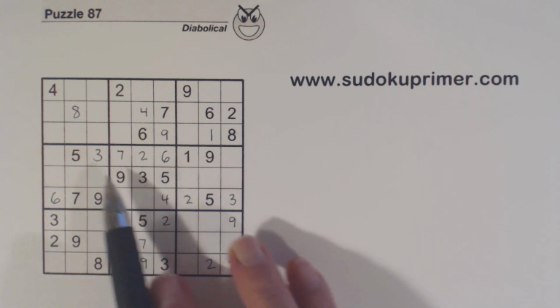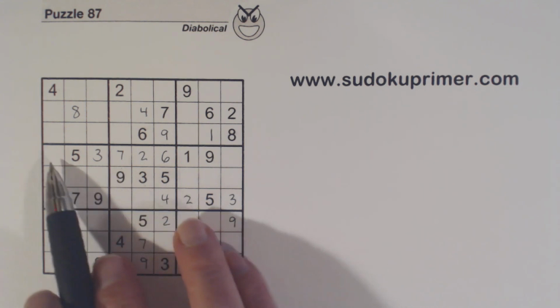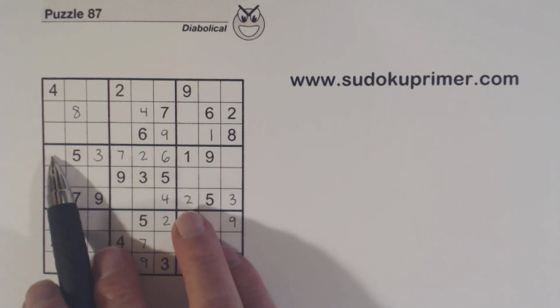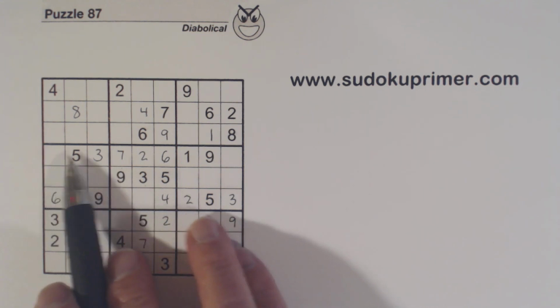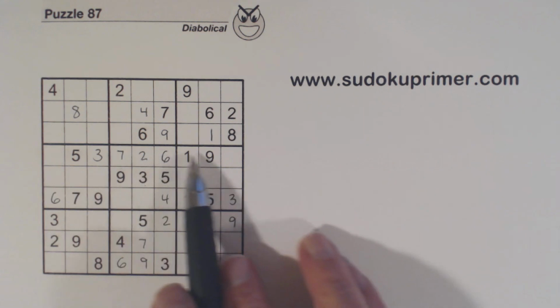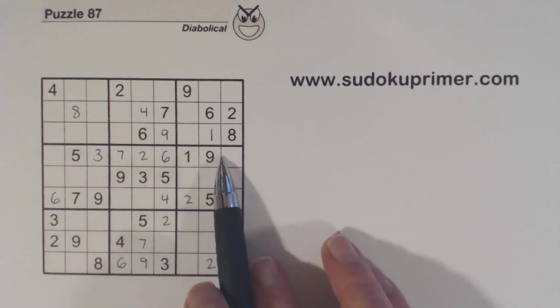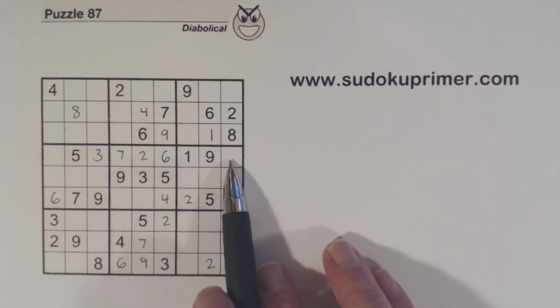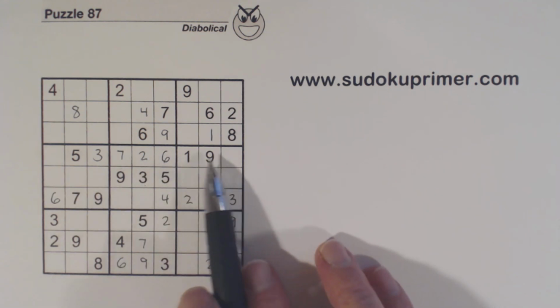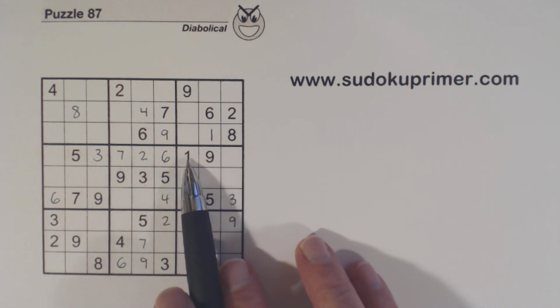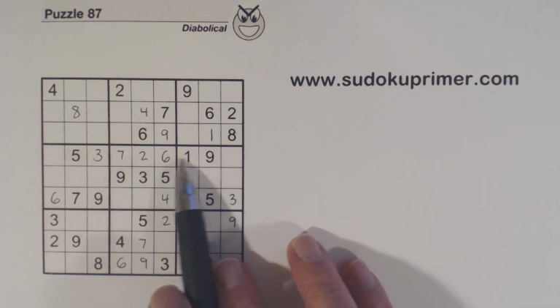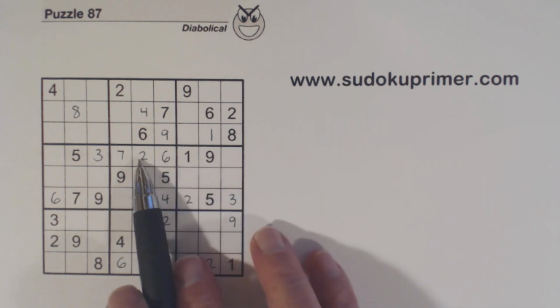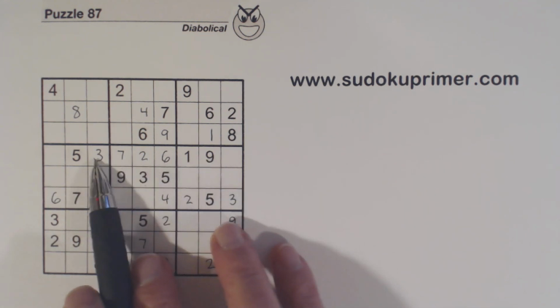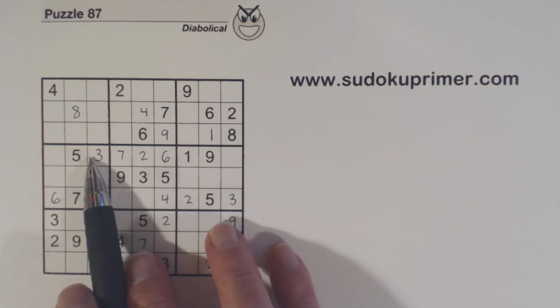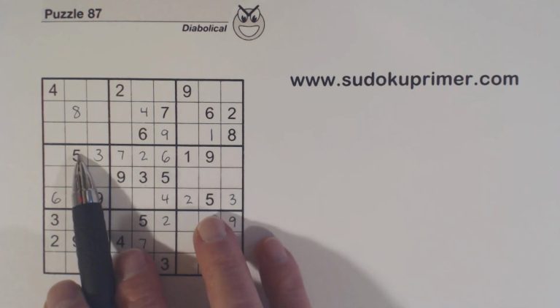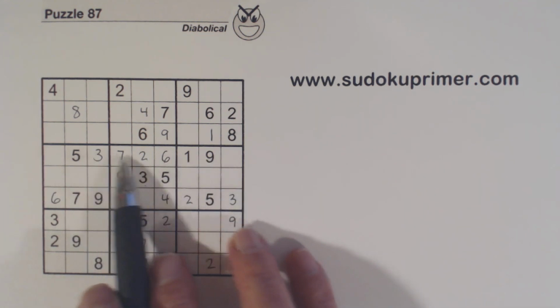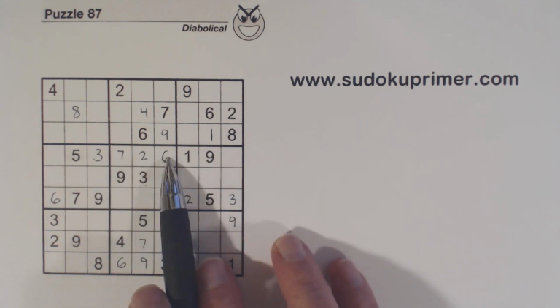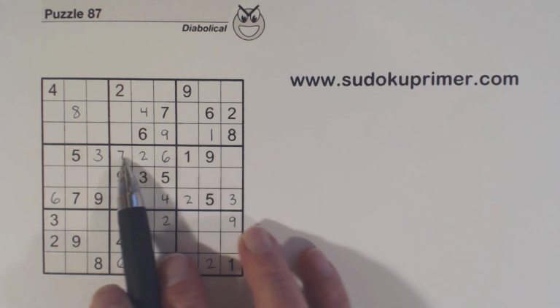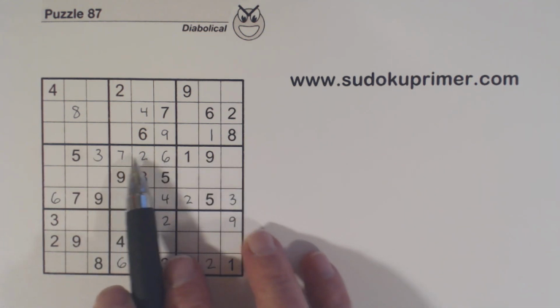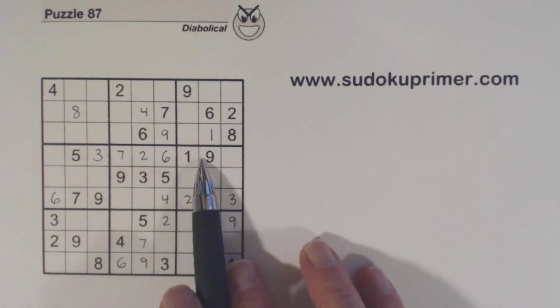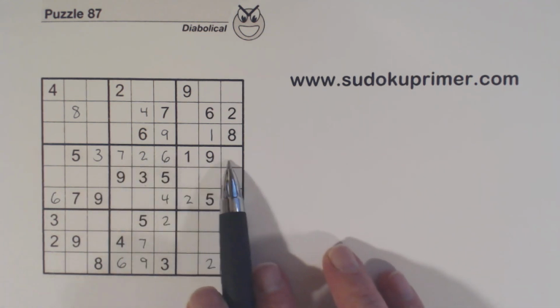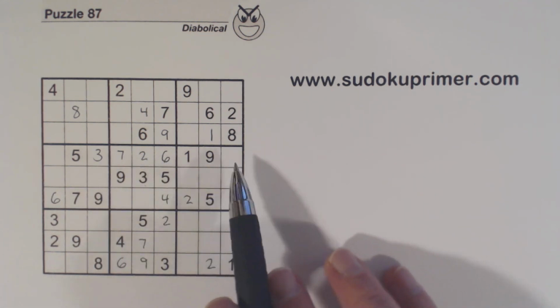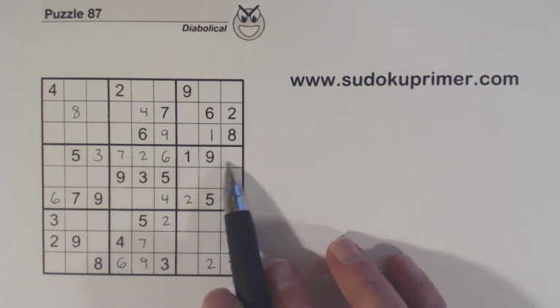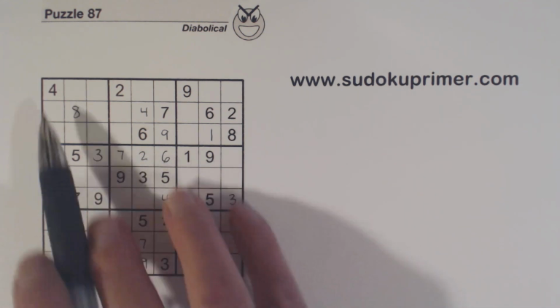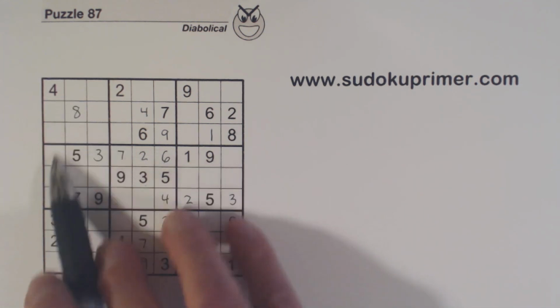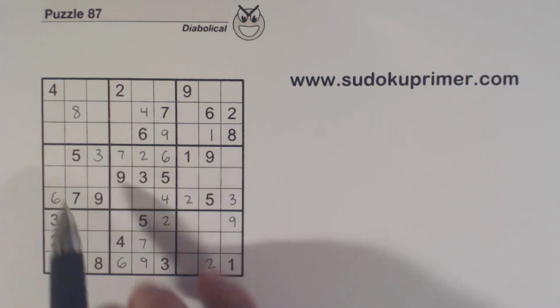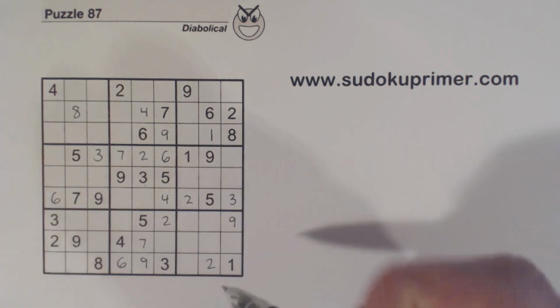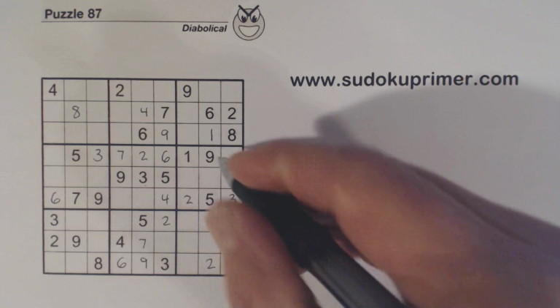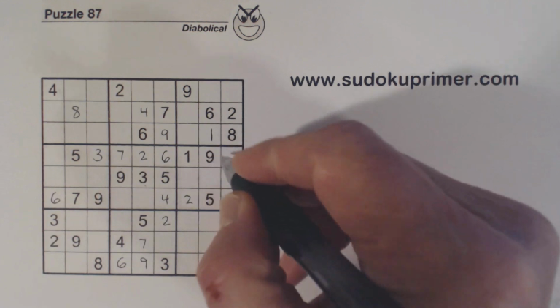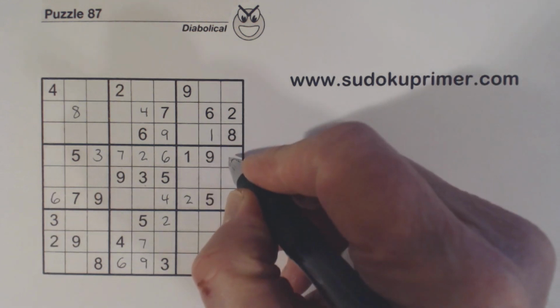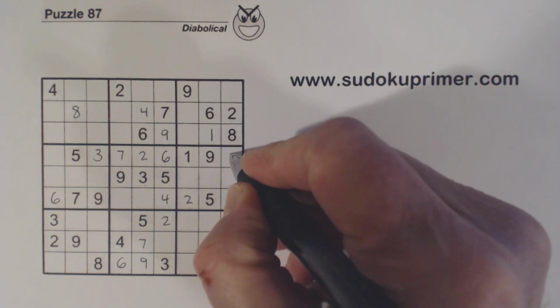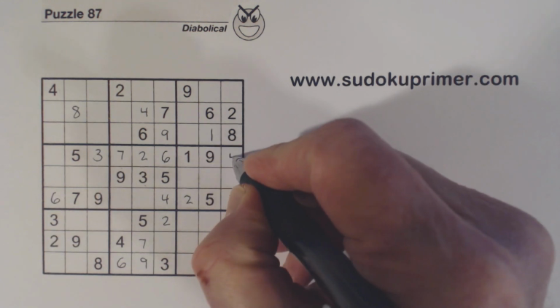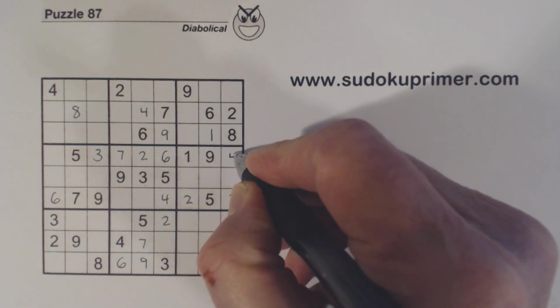We've only got two numbers here, 4 and 8, so we can finish those.